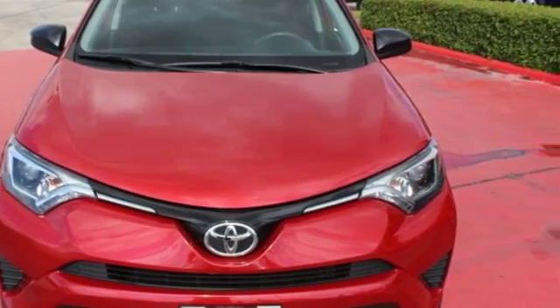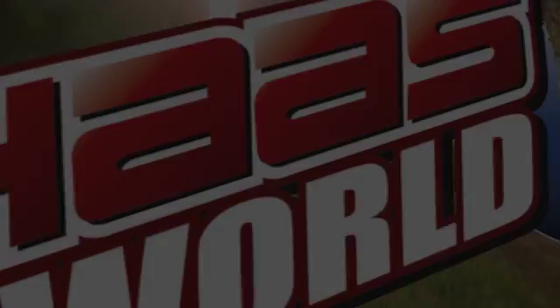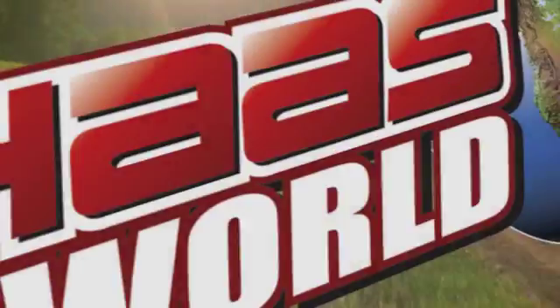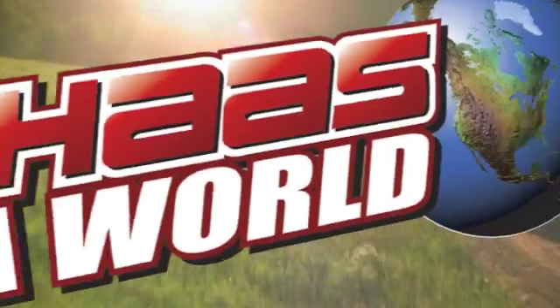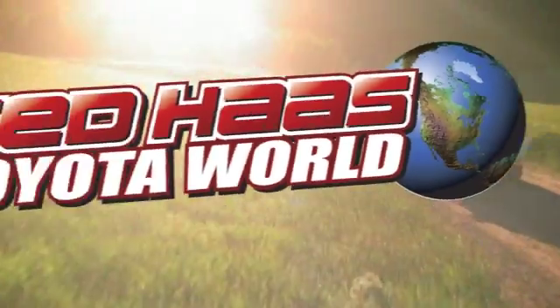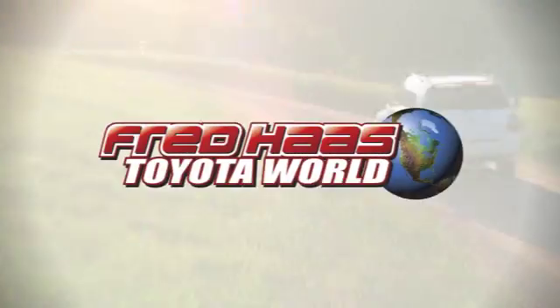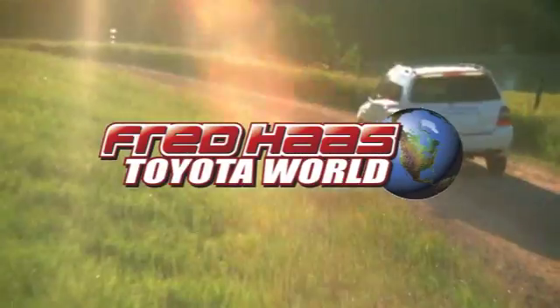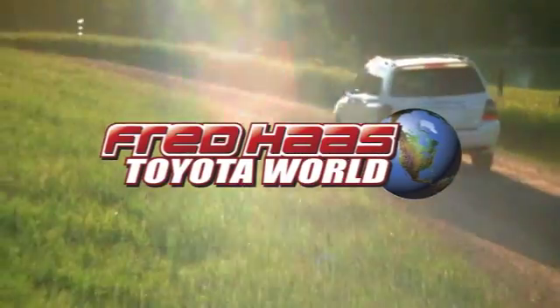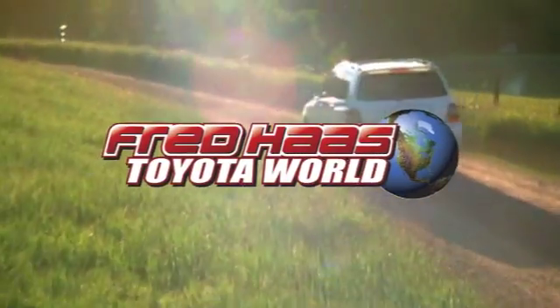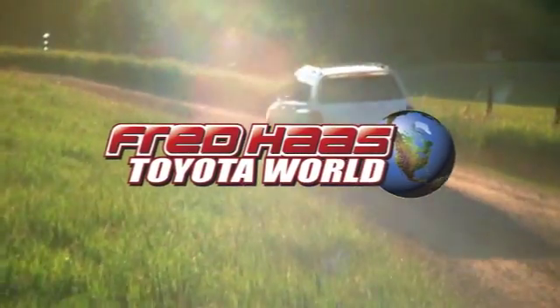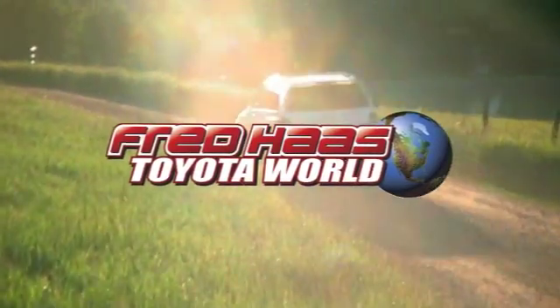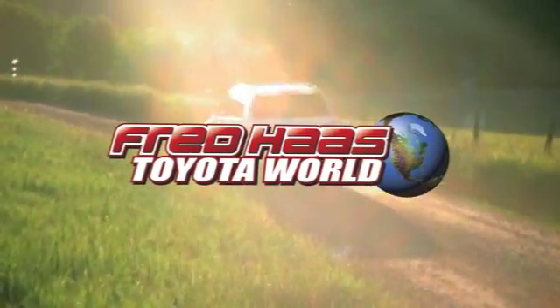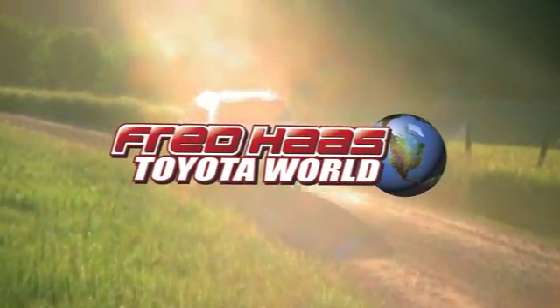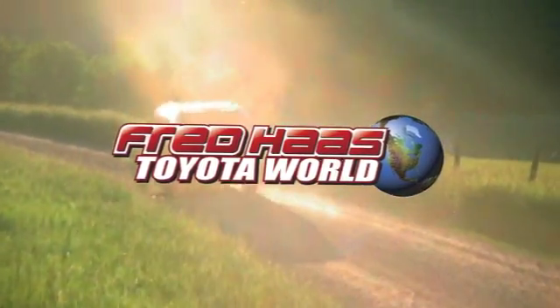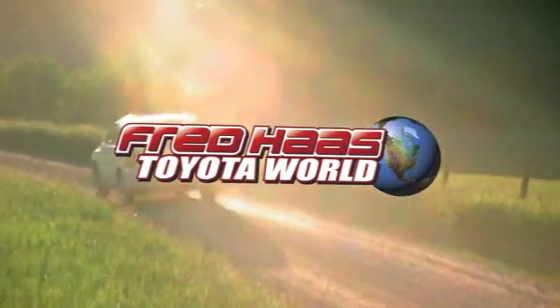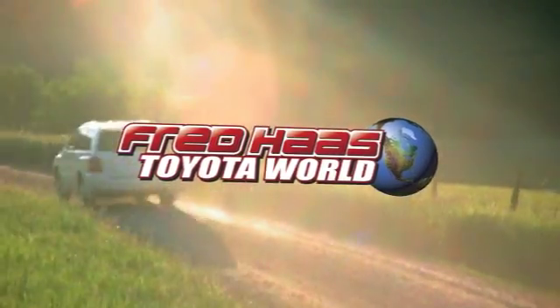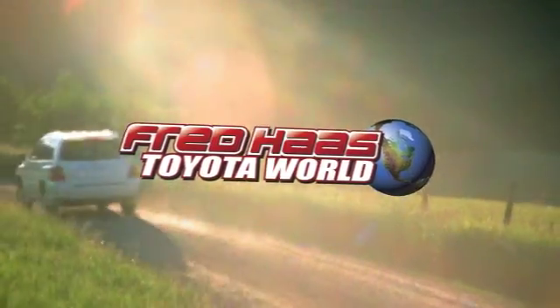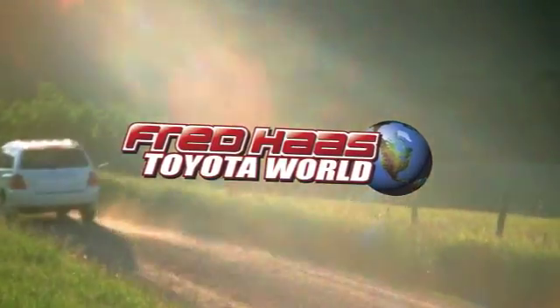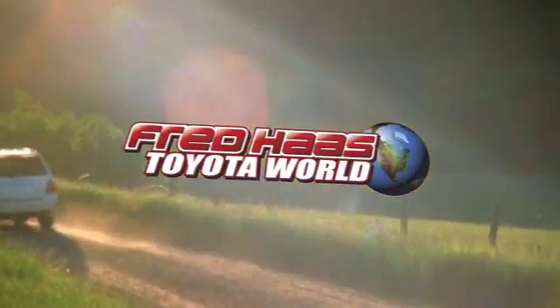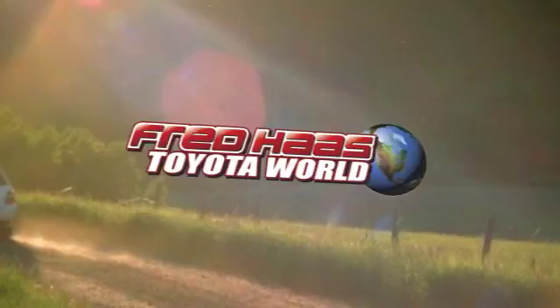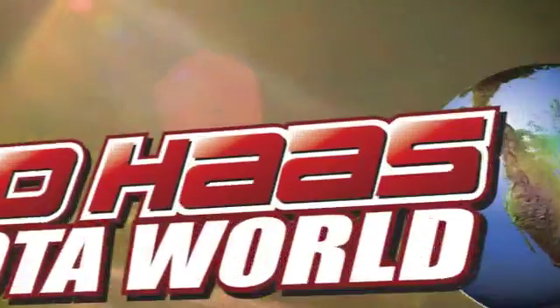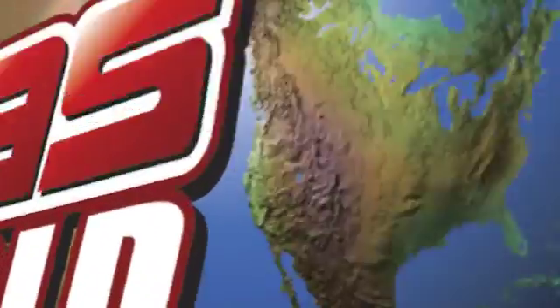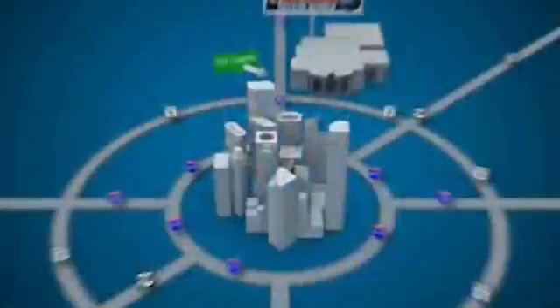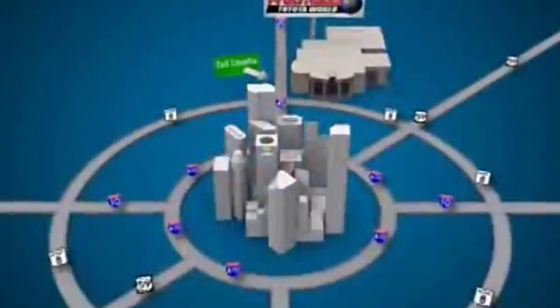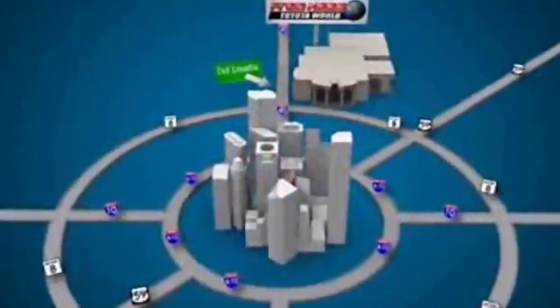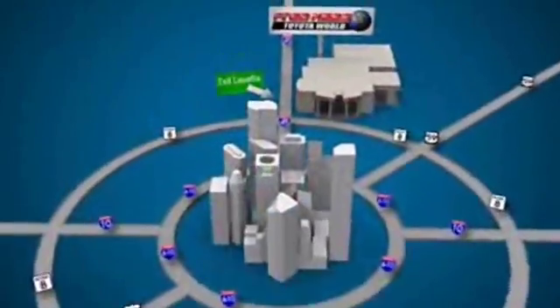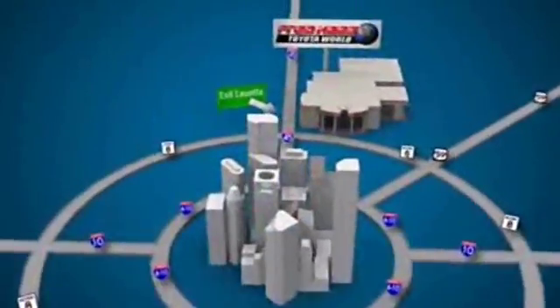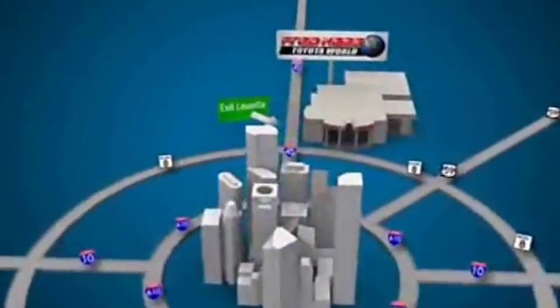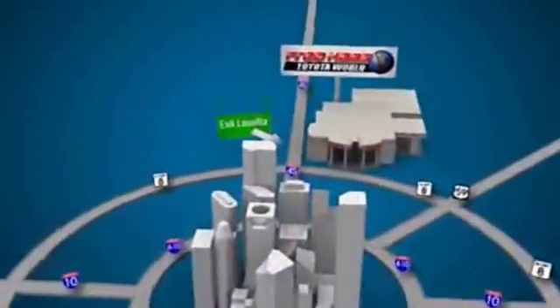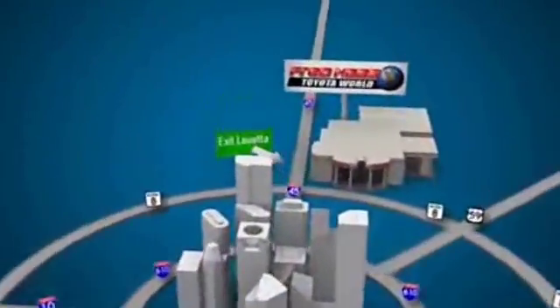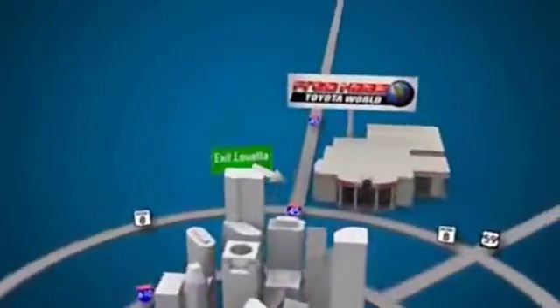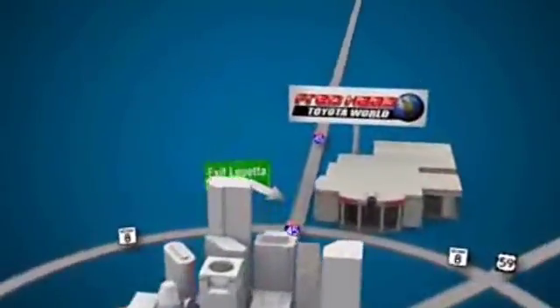Fred Haas Toyota World has been a hallmark of our community for more than 40 years. Easy to find on I-45 North at Louetta, just two miles north of 1960.